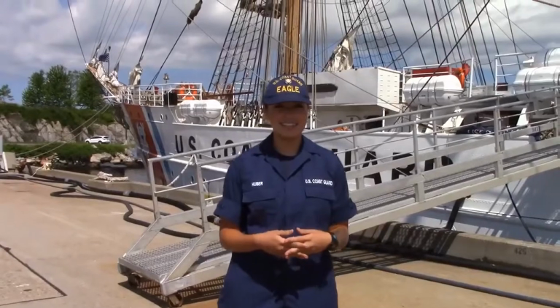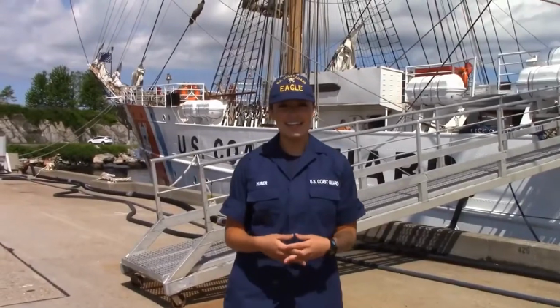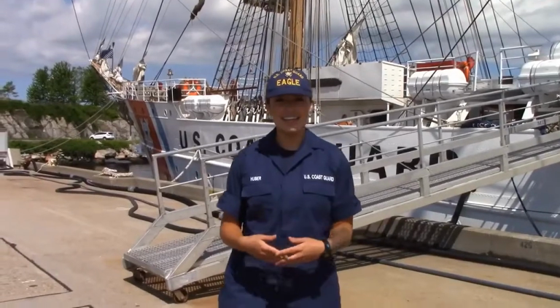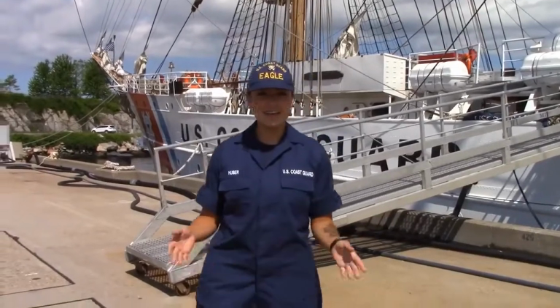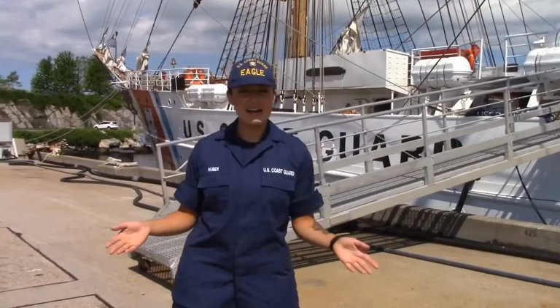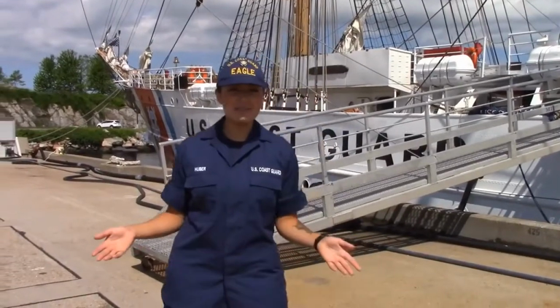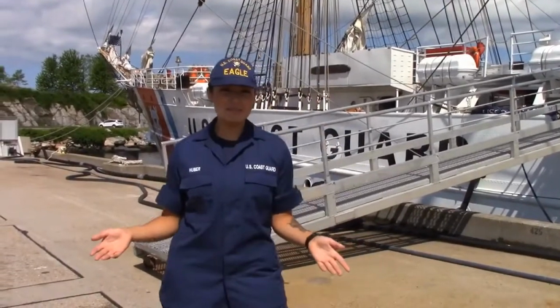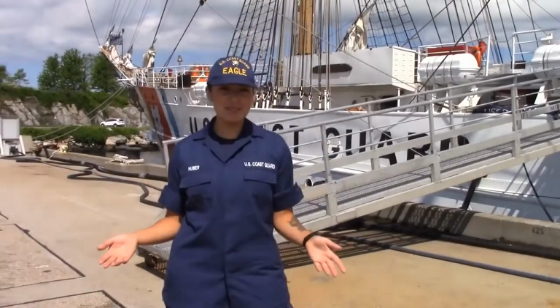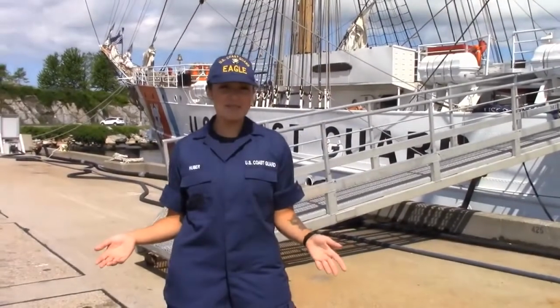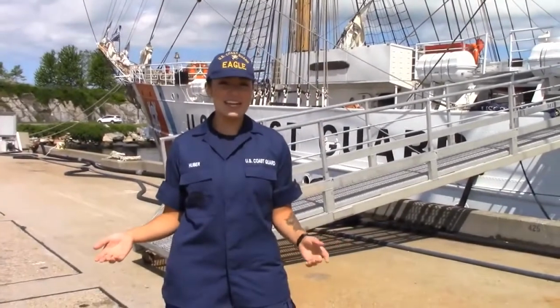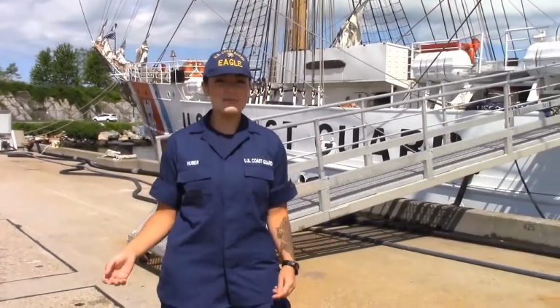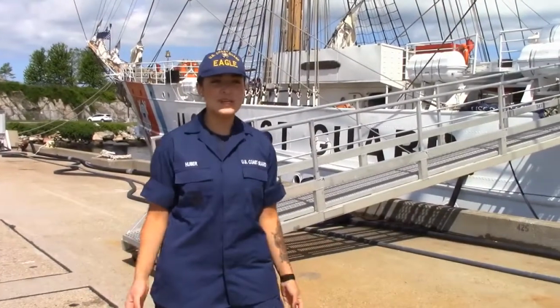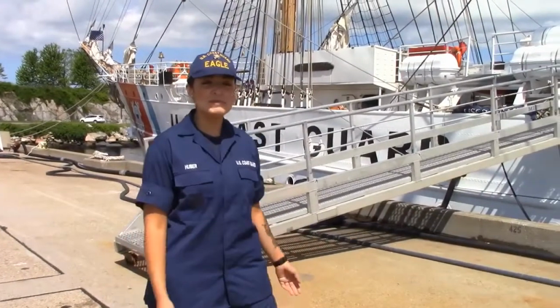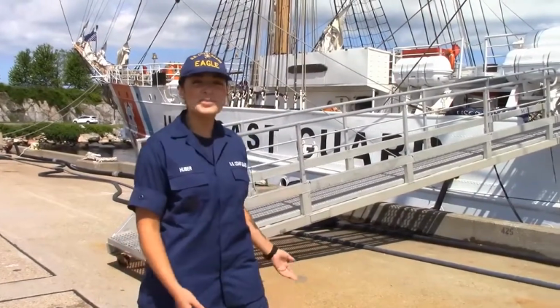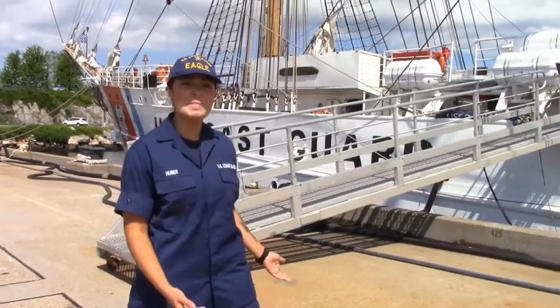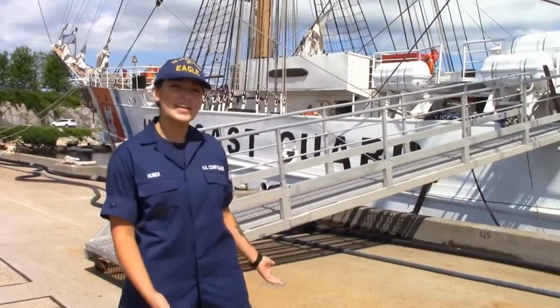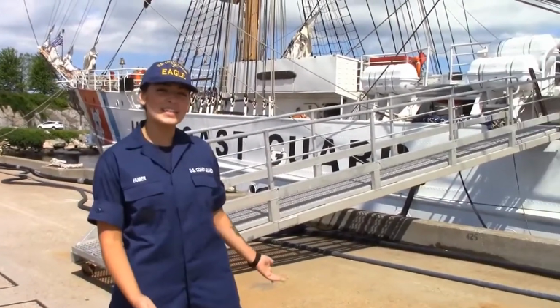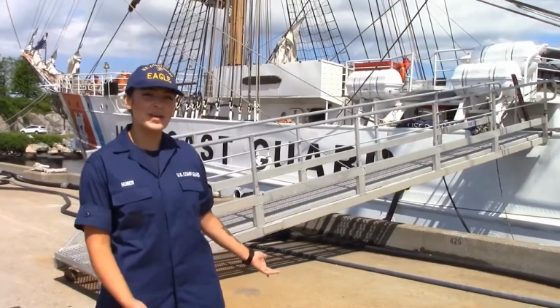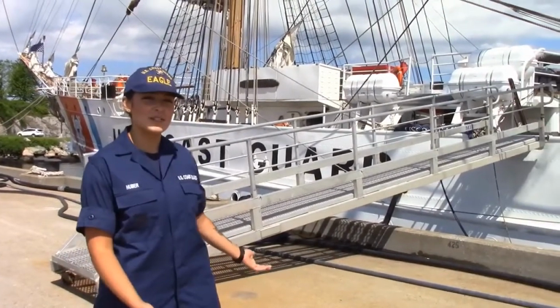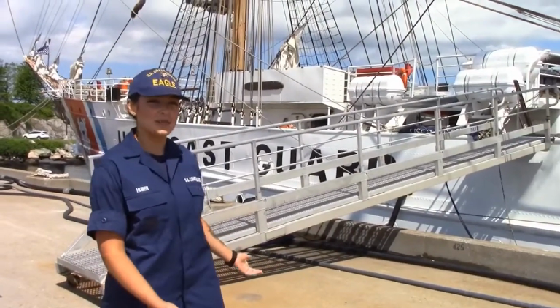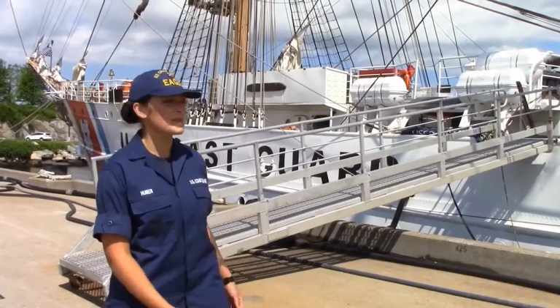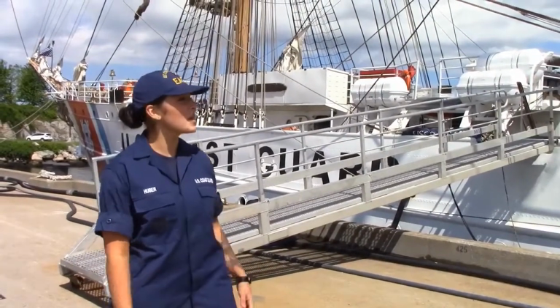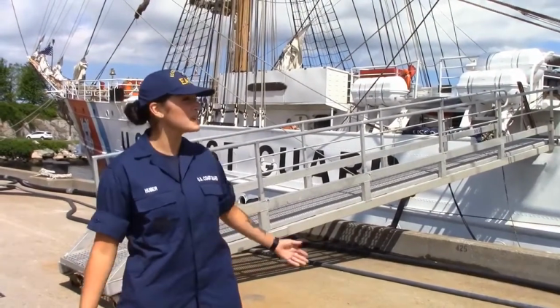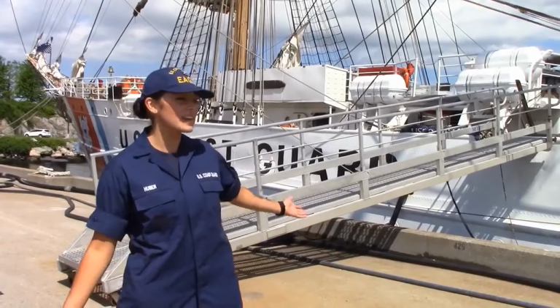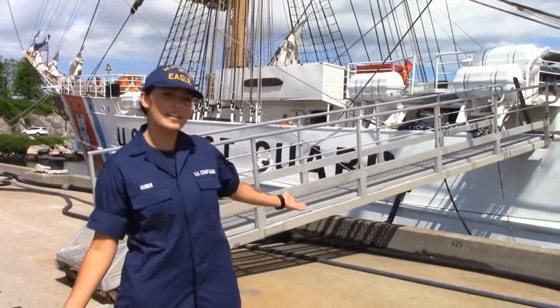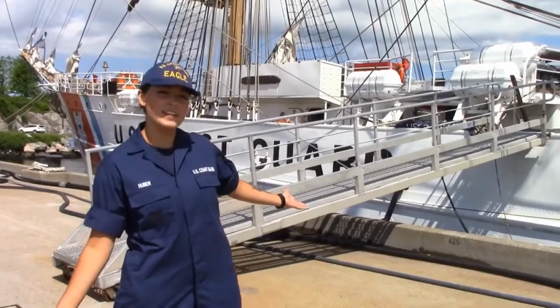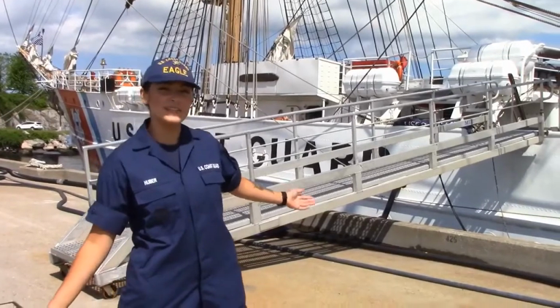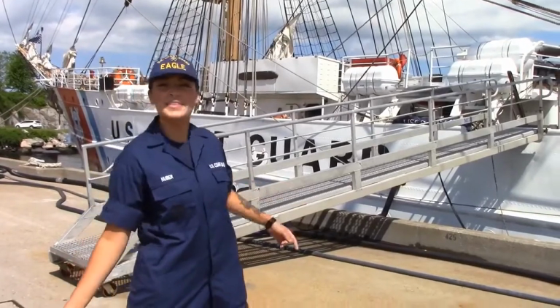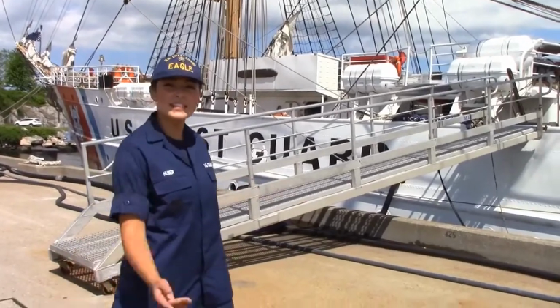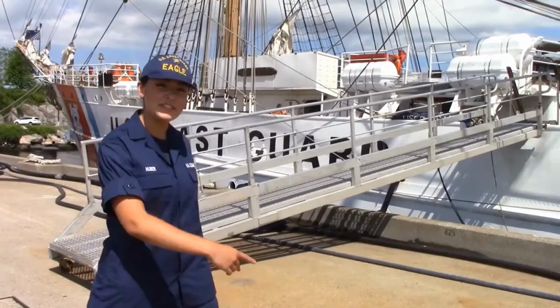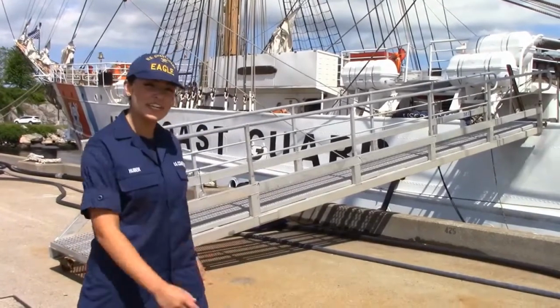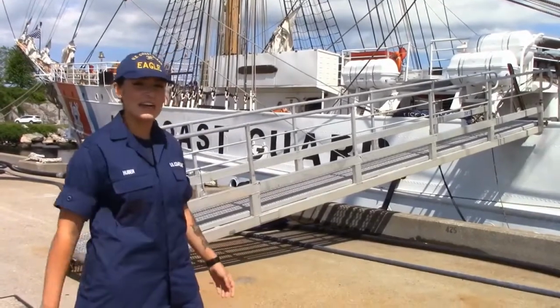Hello, I'm Steven Hoover and welcome to America's Tall Ship, Coast Guard Cutter Eagle. Let's go check her out.